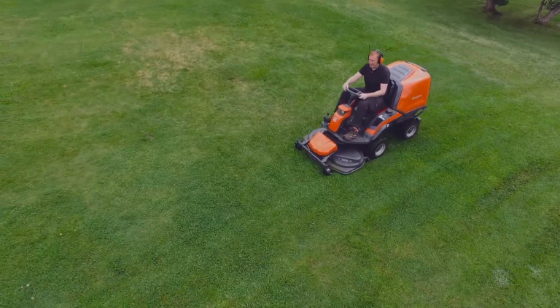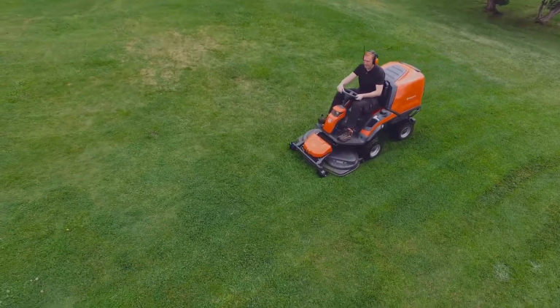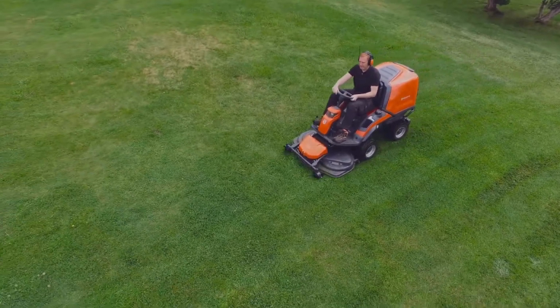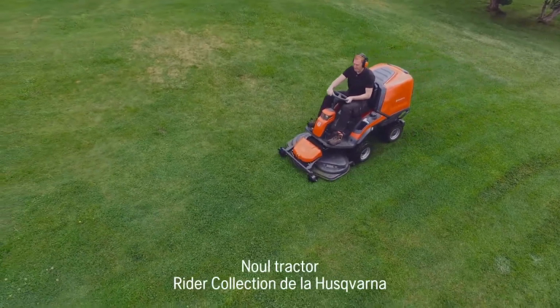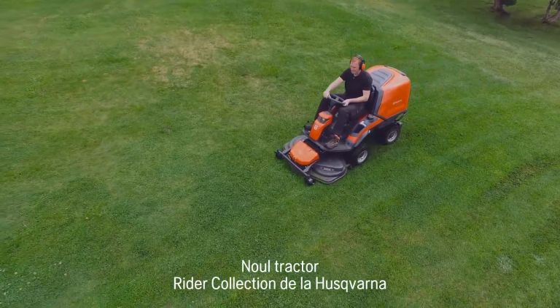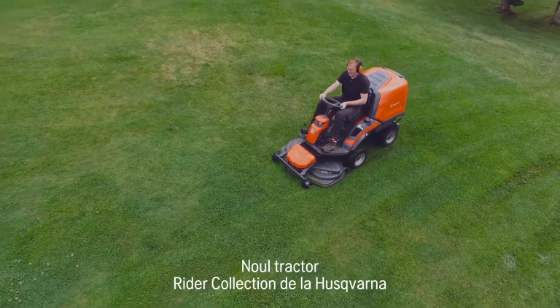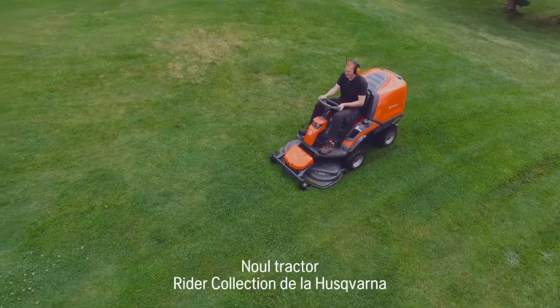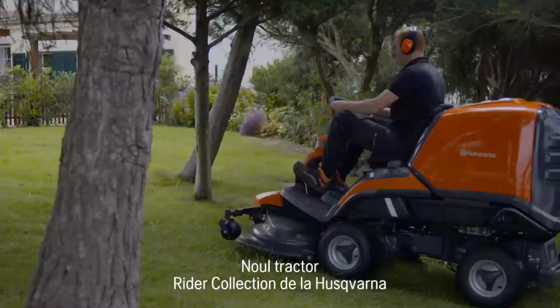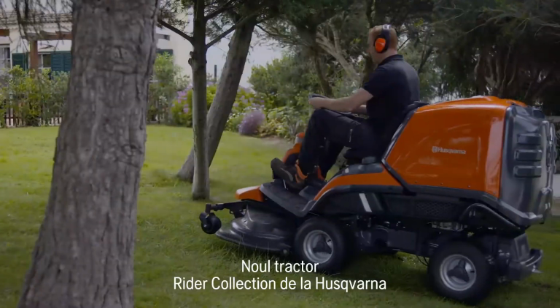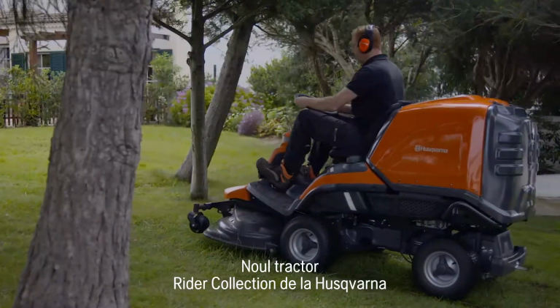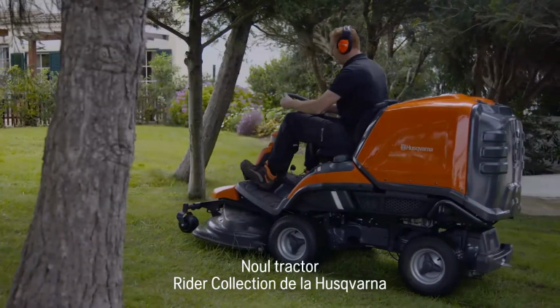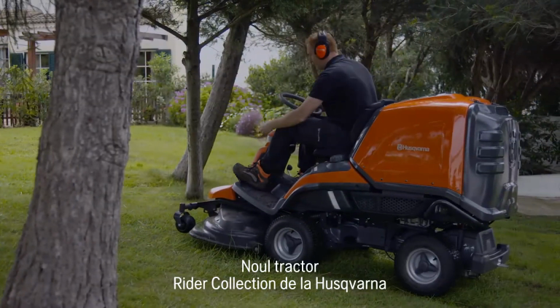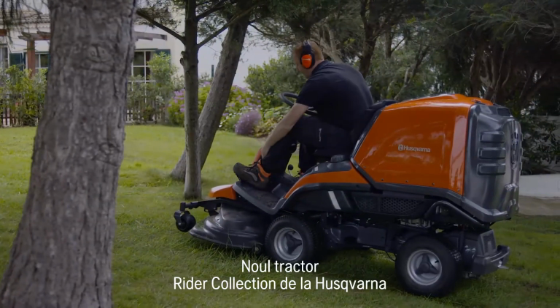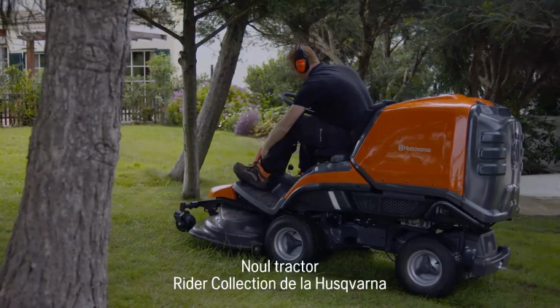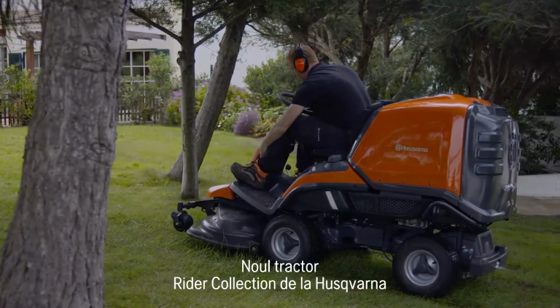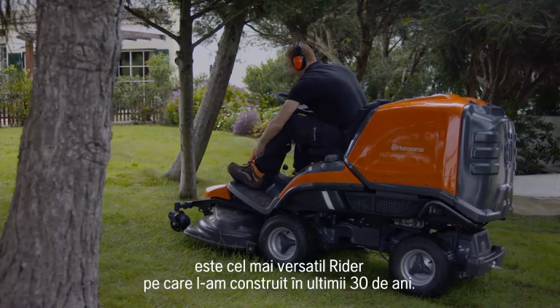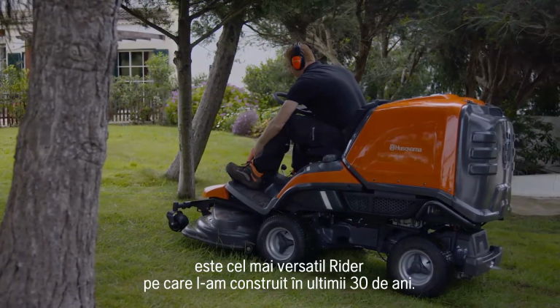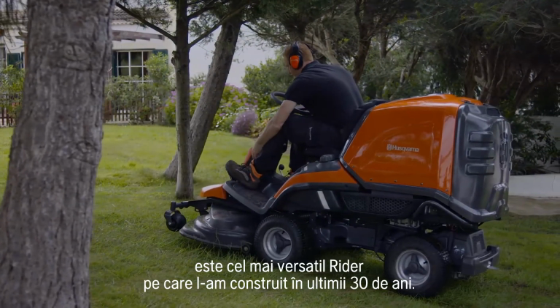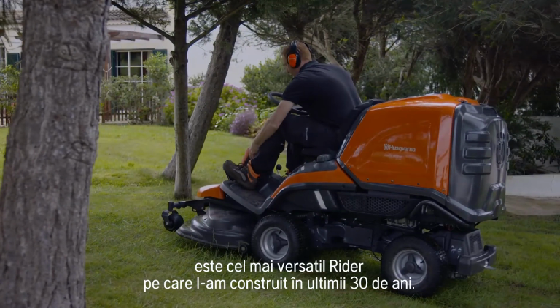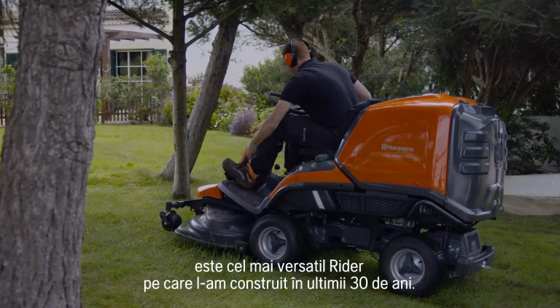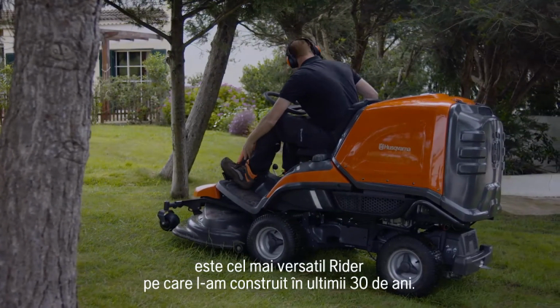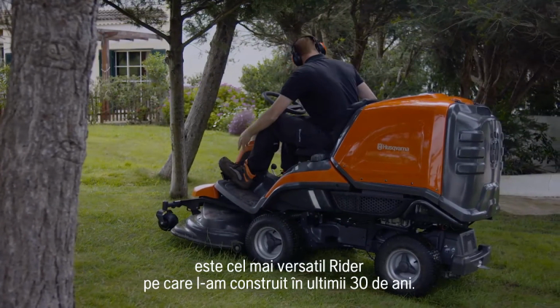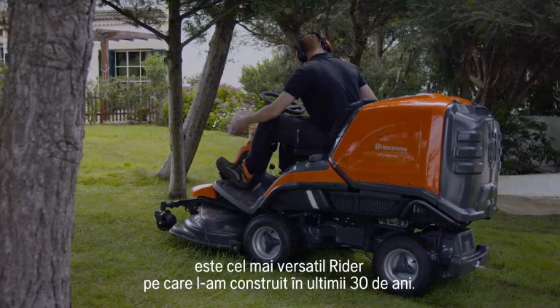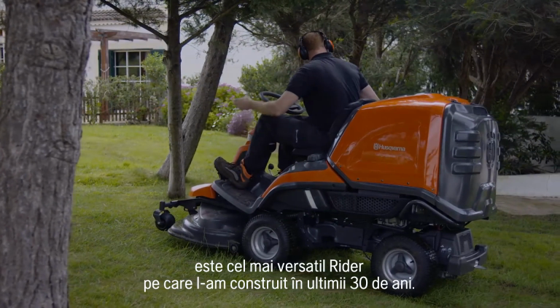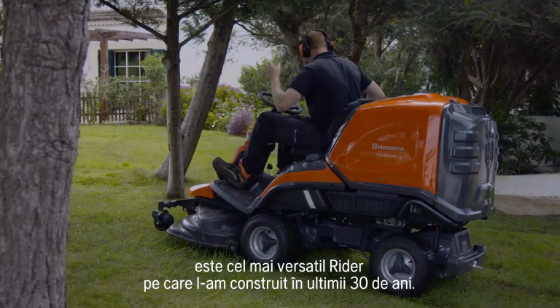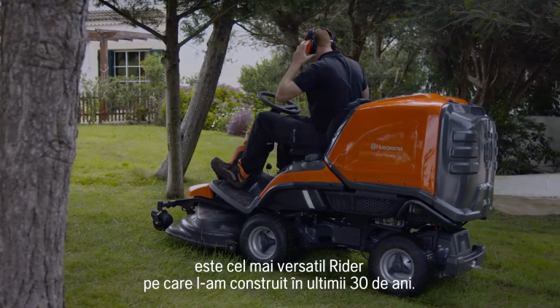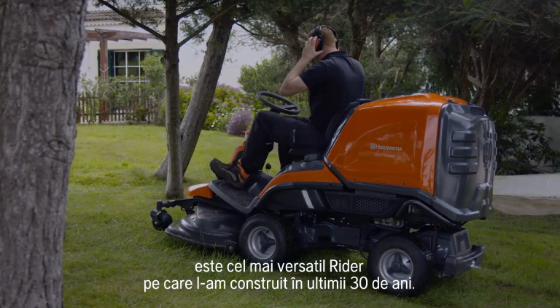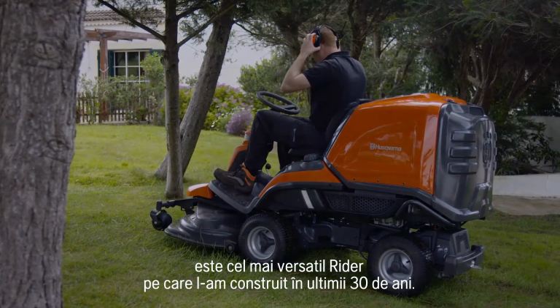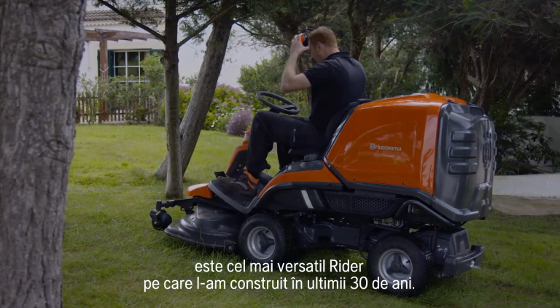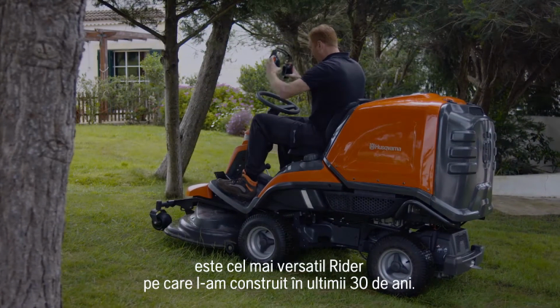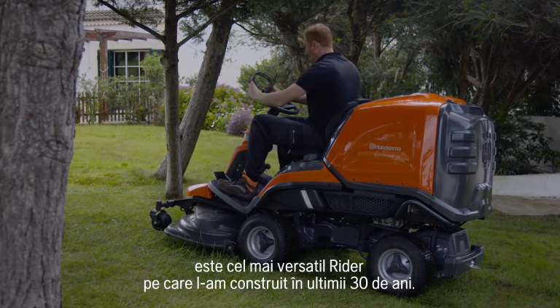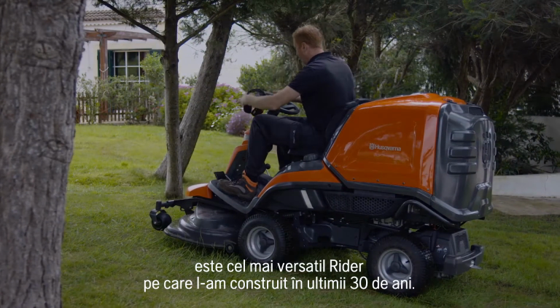The new Husqvarna Ryder Collection is the most versatile Ryder we've built in 30 years.